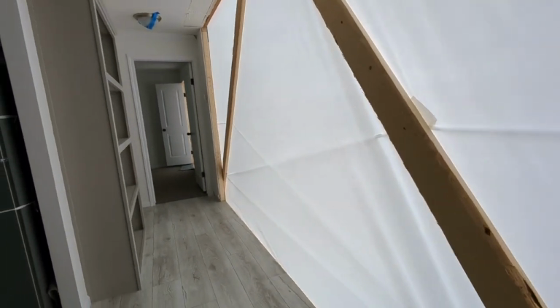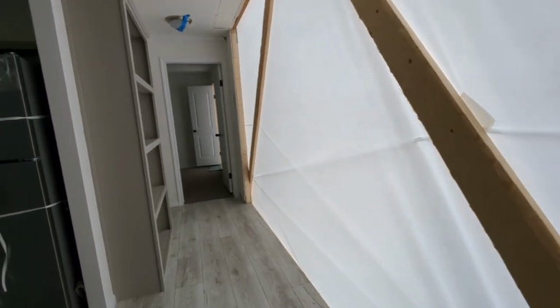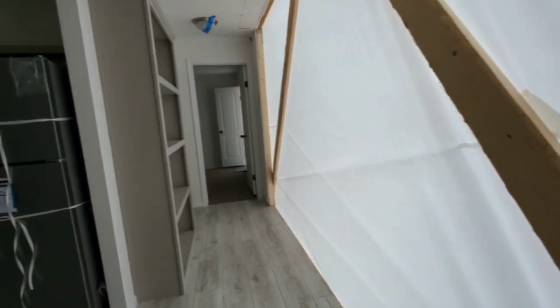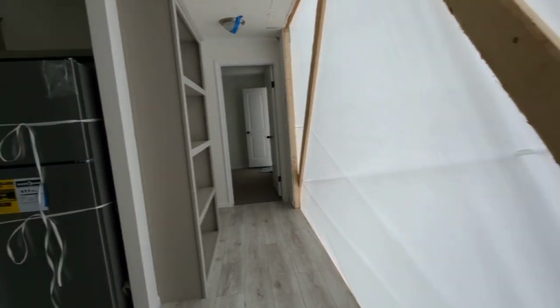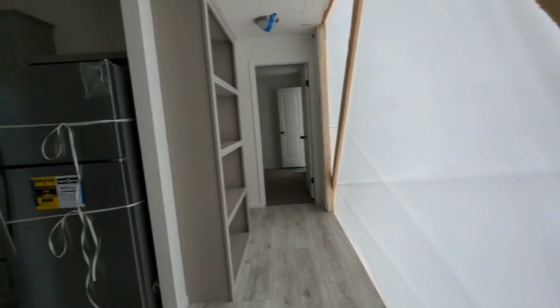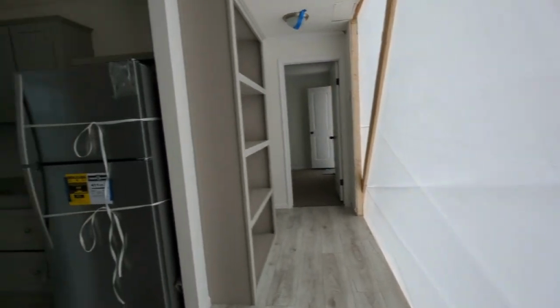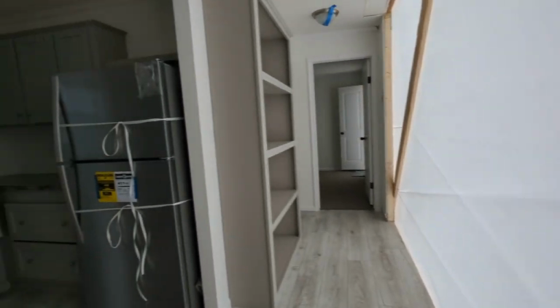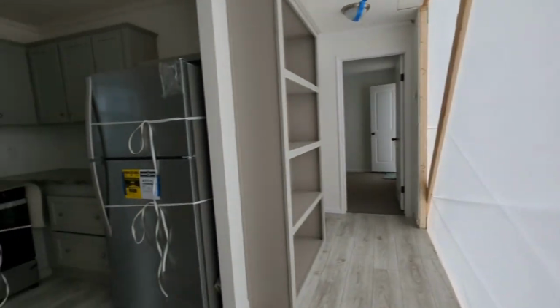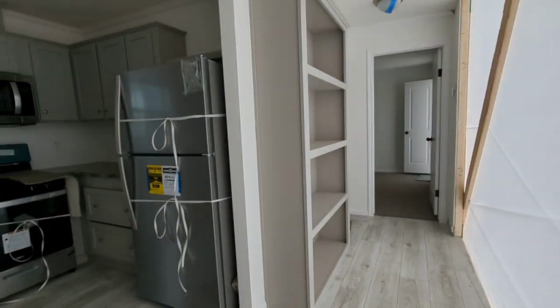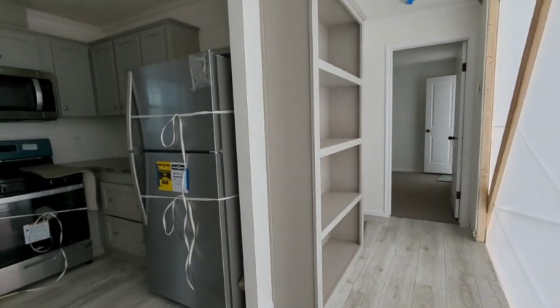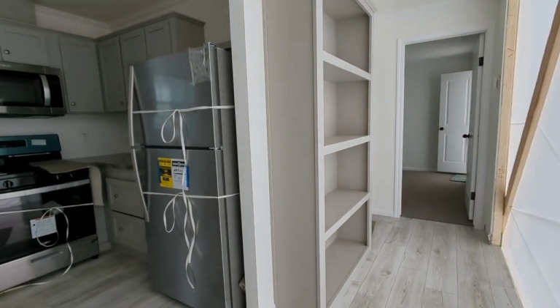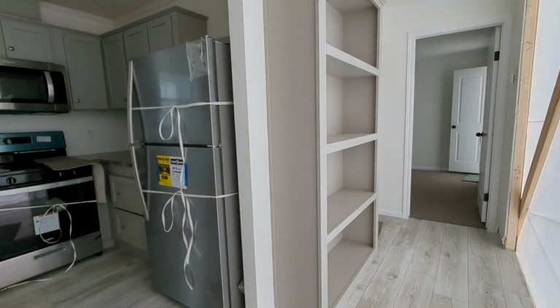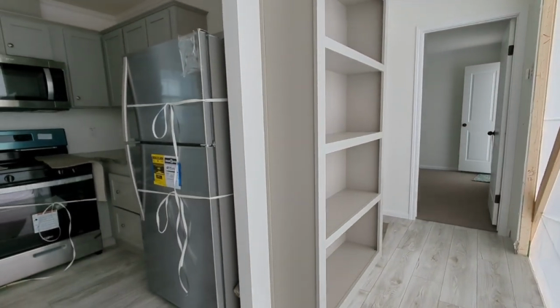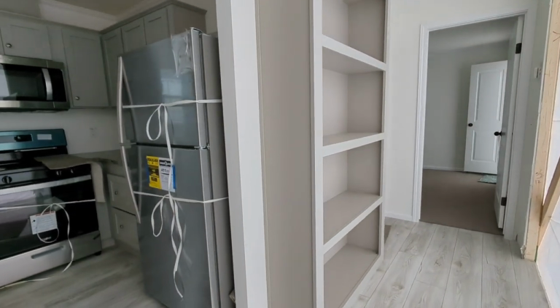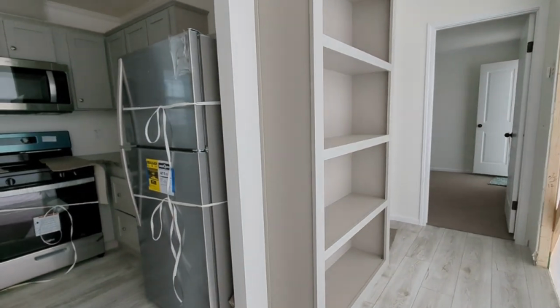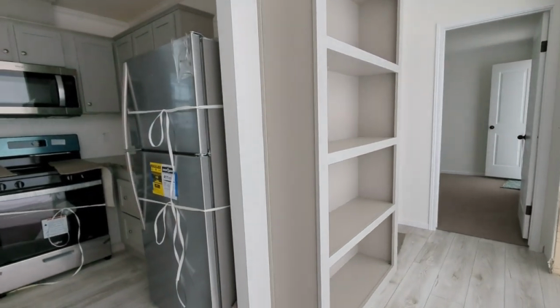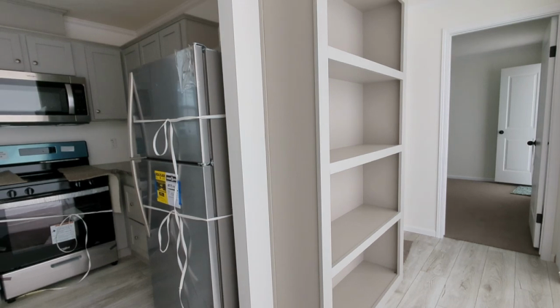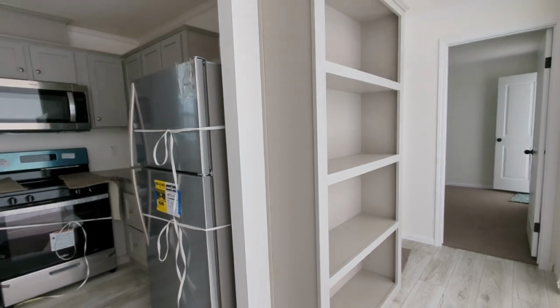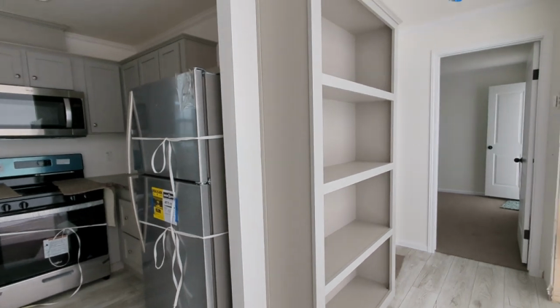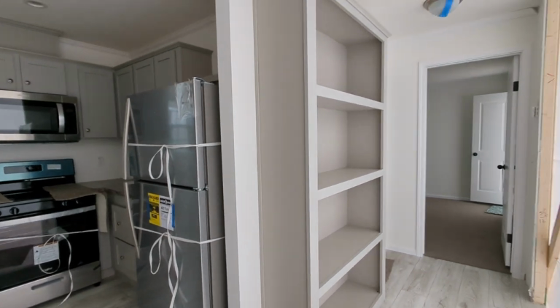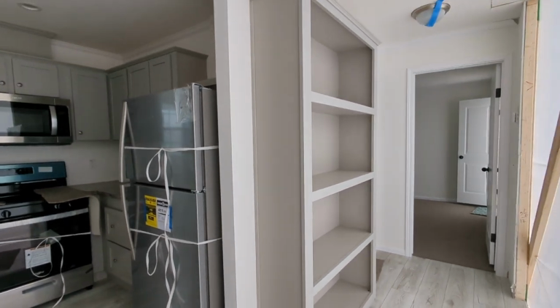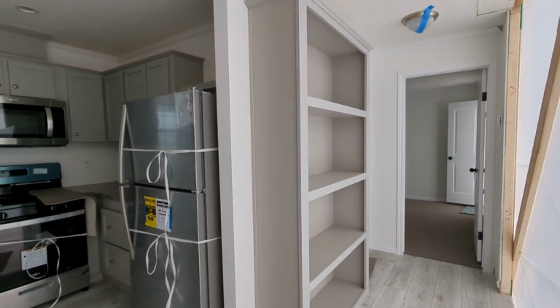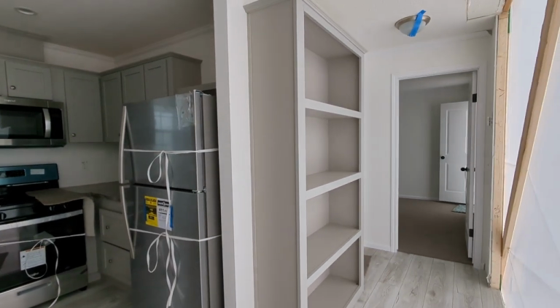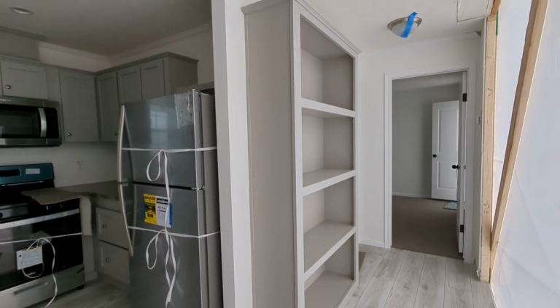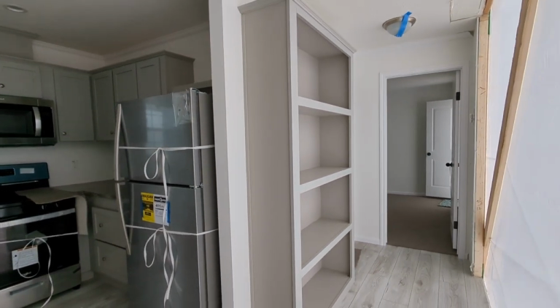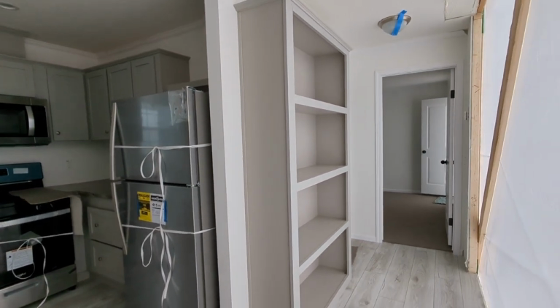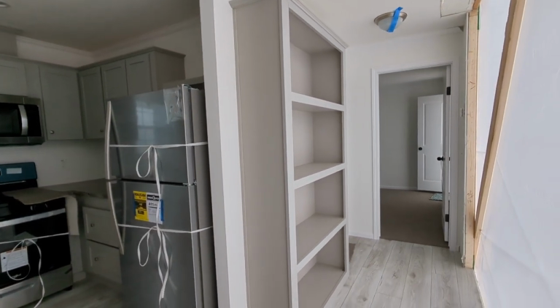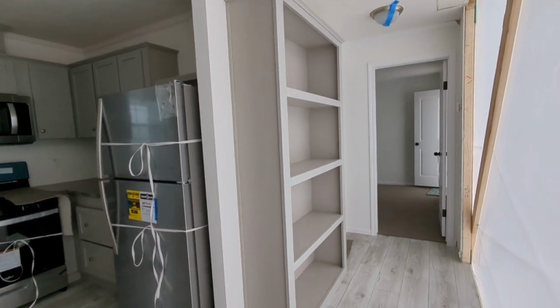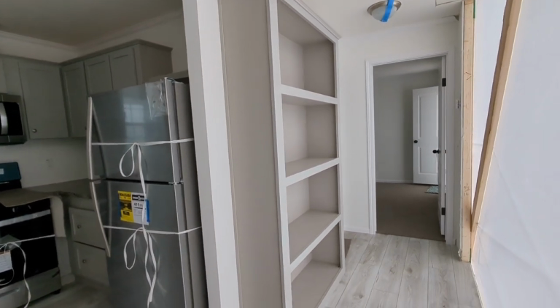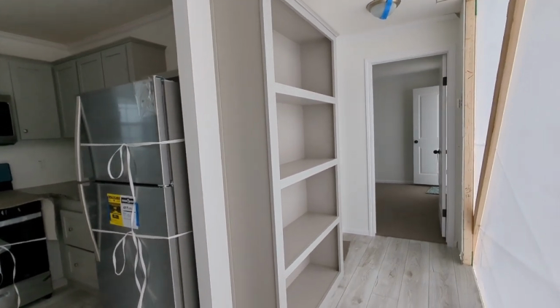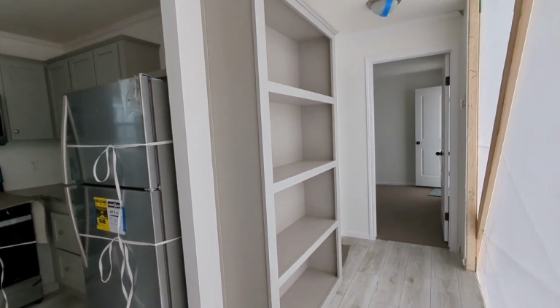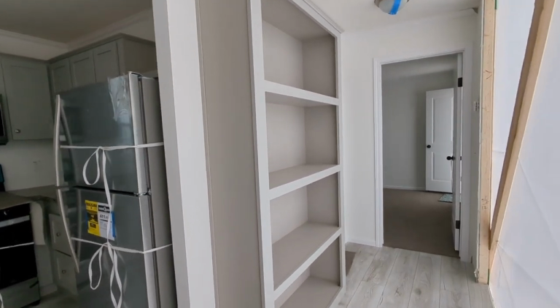We've got a built-in hardwood bookcase. Remember, if you opt for the hardwood, you're going to get it throughout.